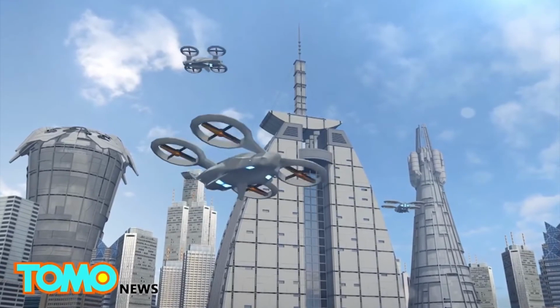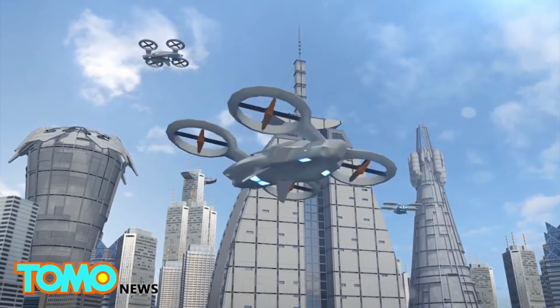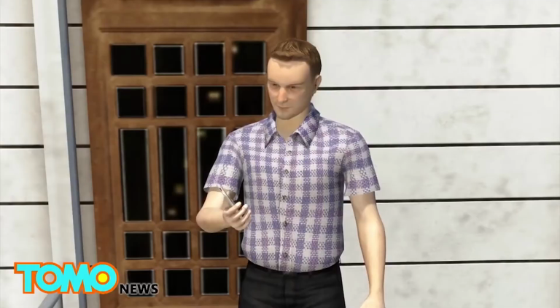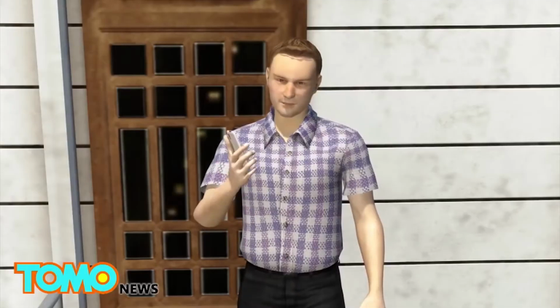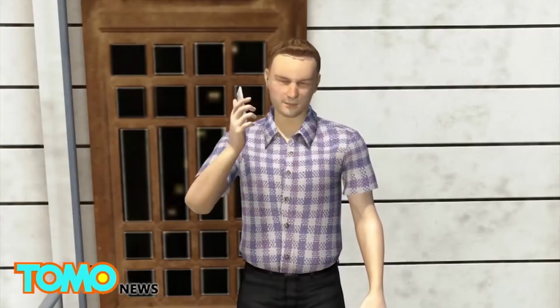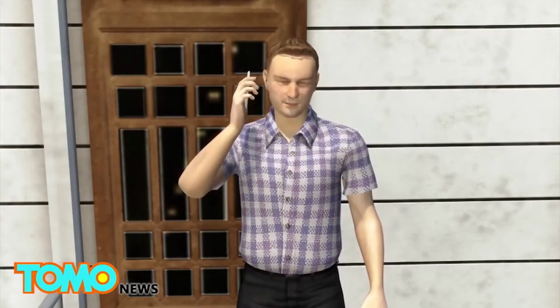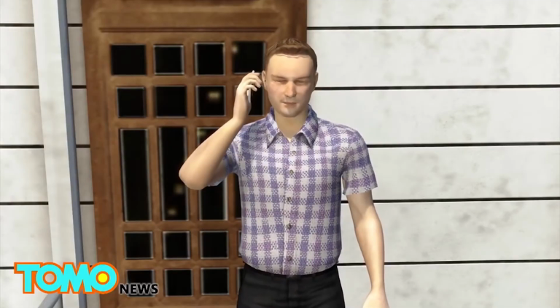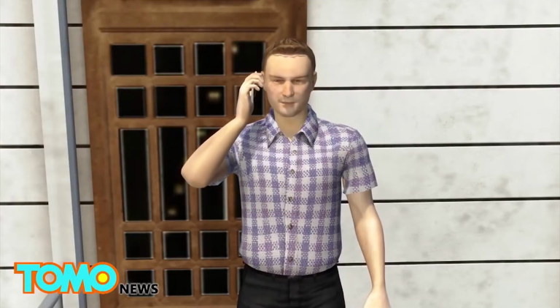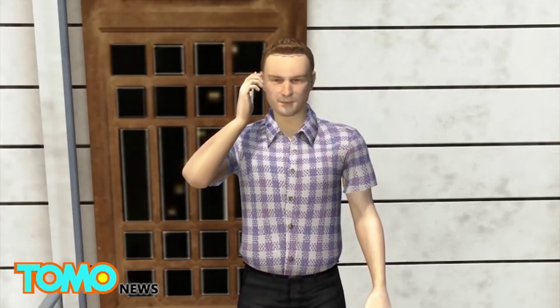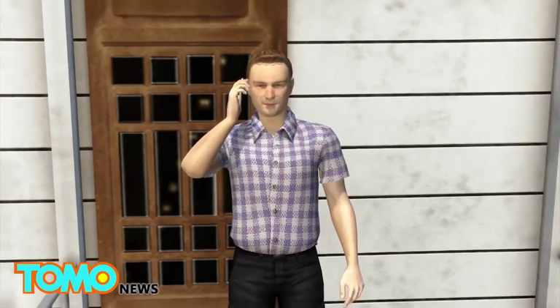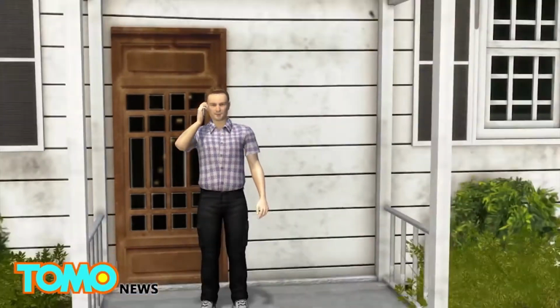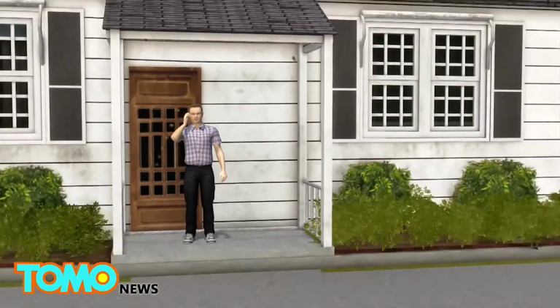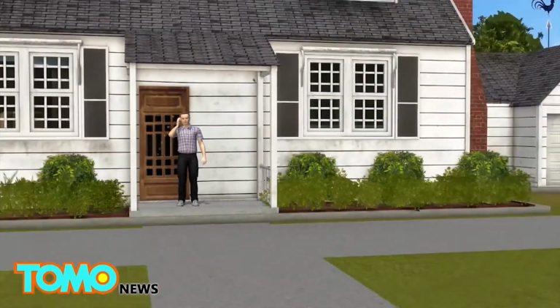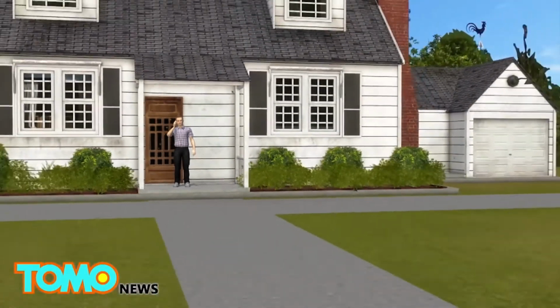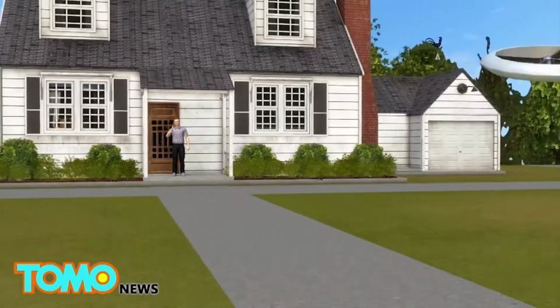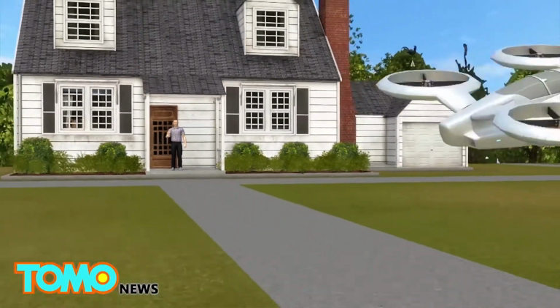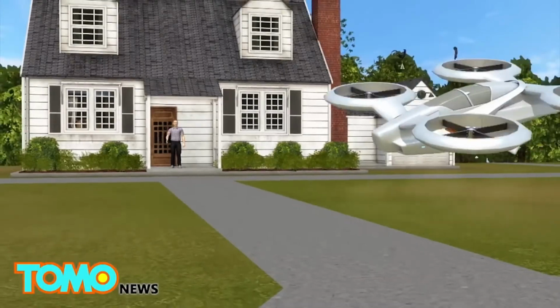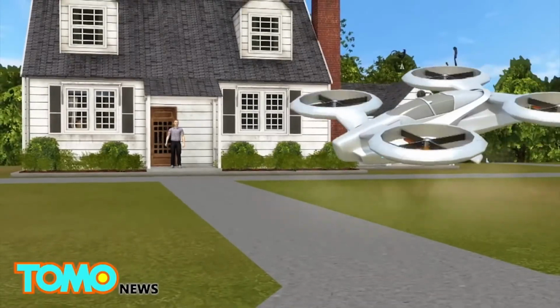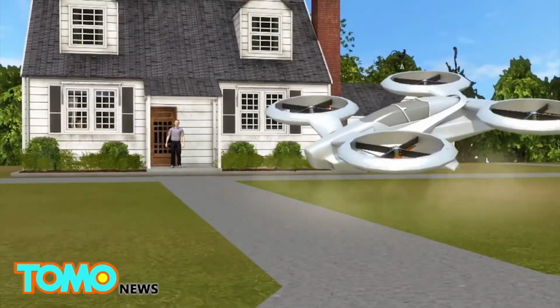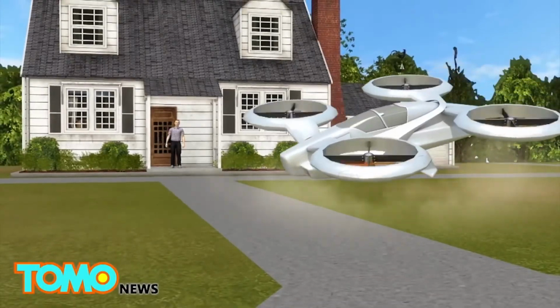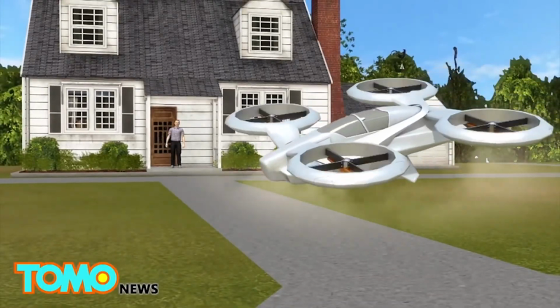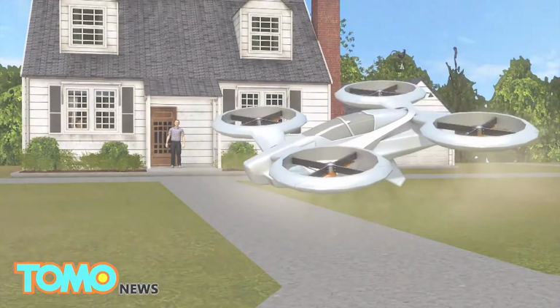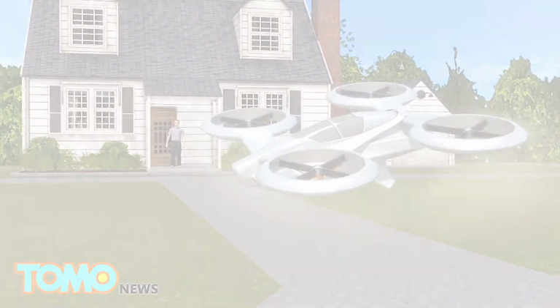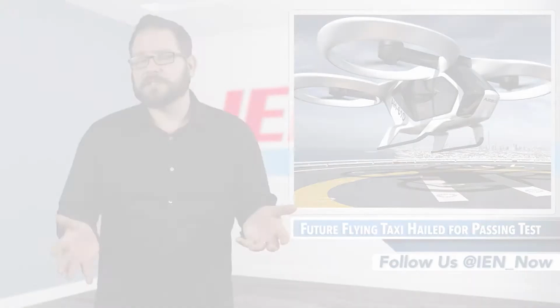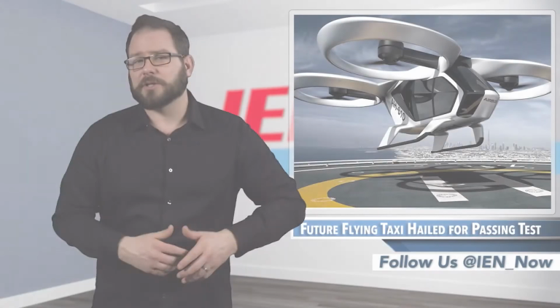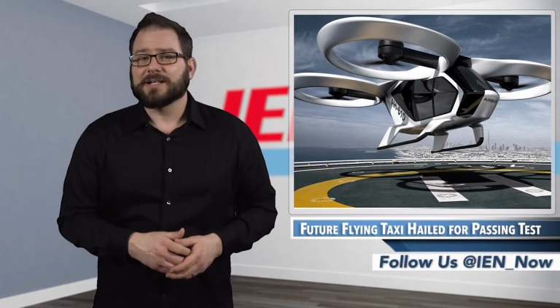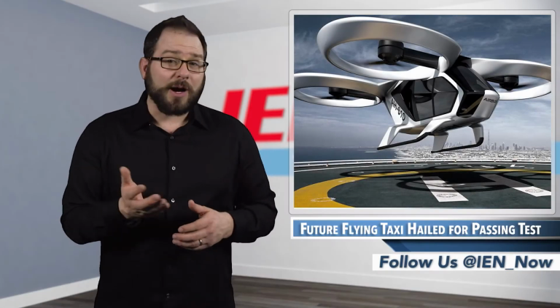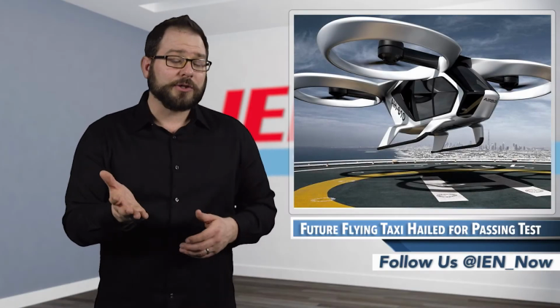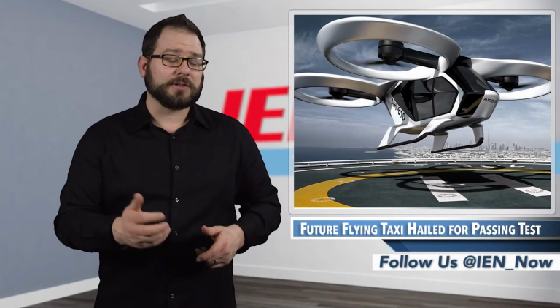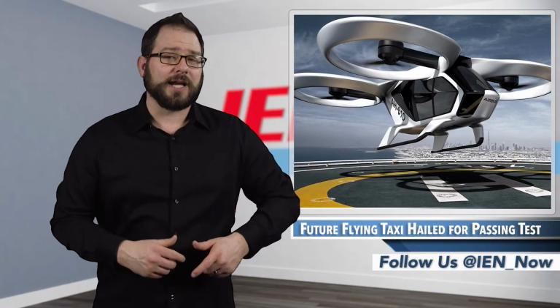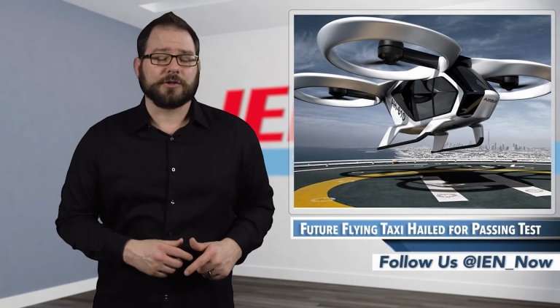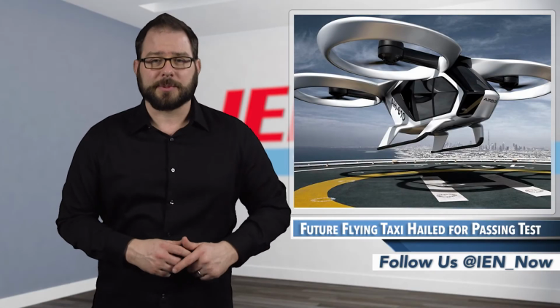By 2023, passengers could be ordering these flying taxis through an app, fairly similar to how we currently hail an Uber.